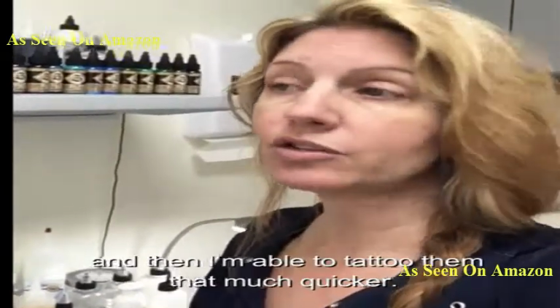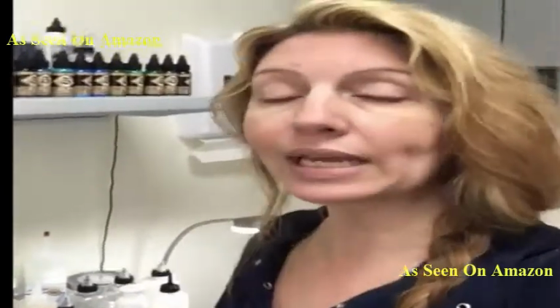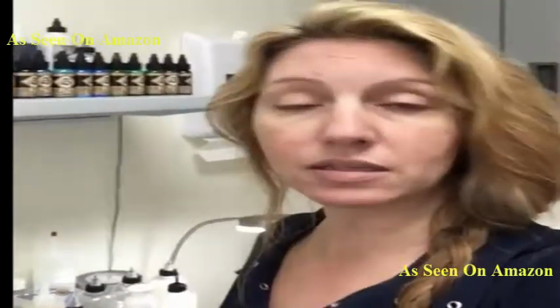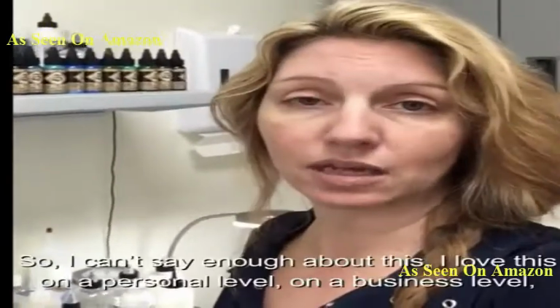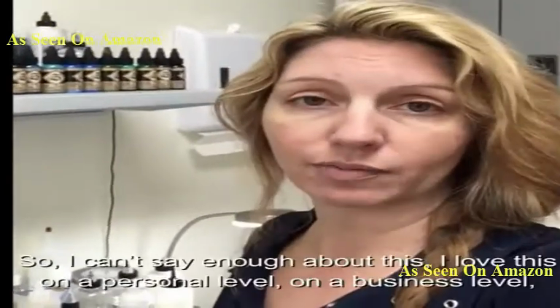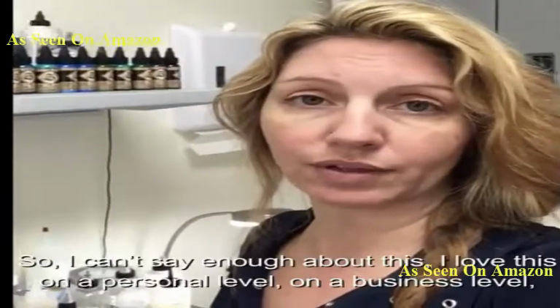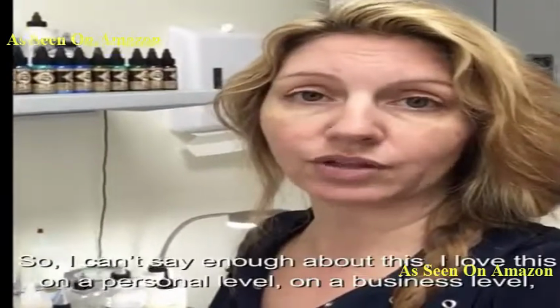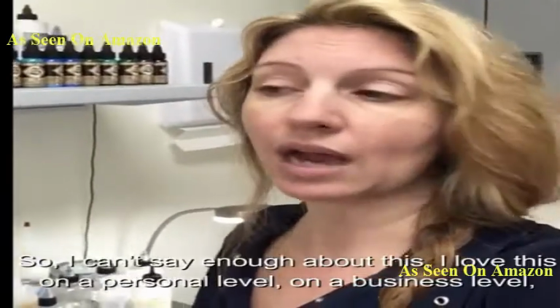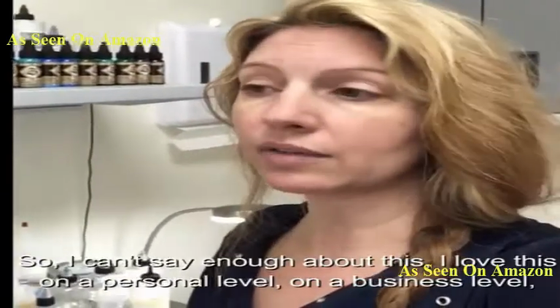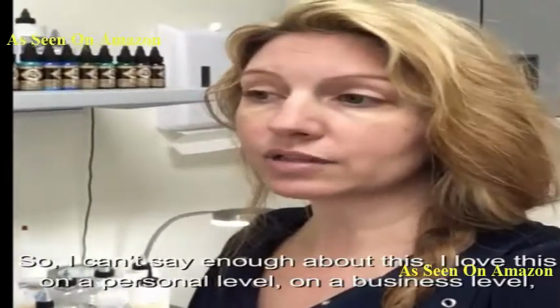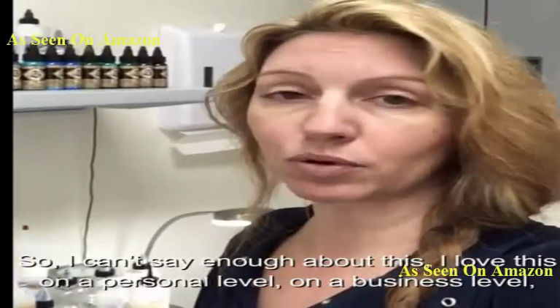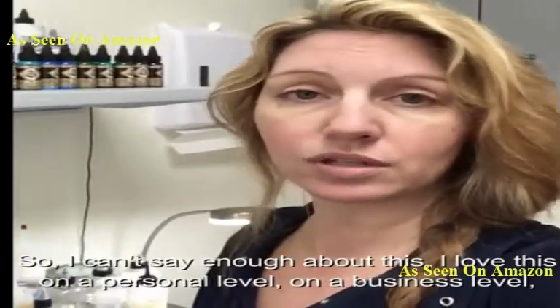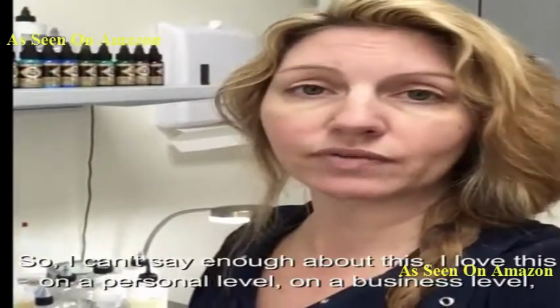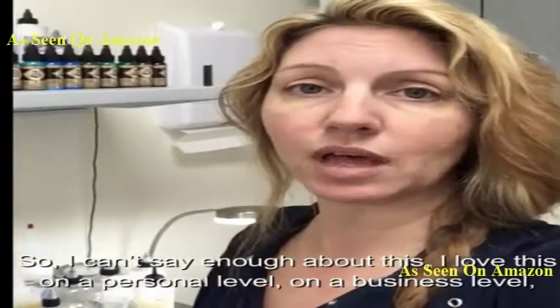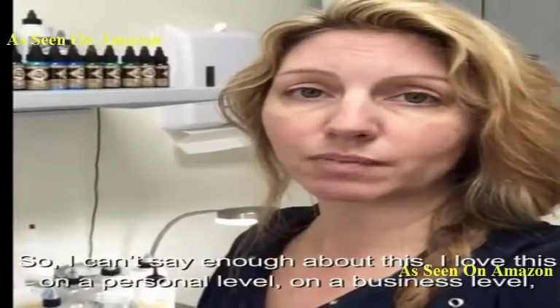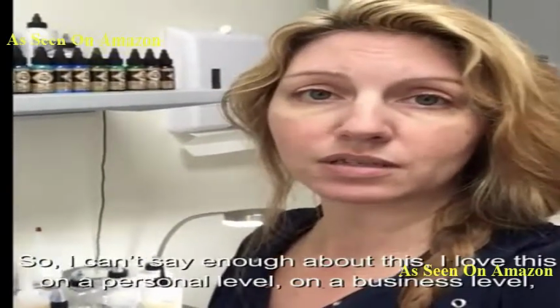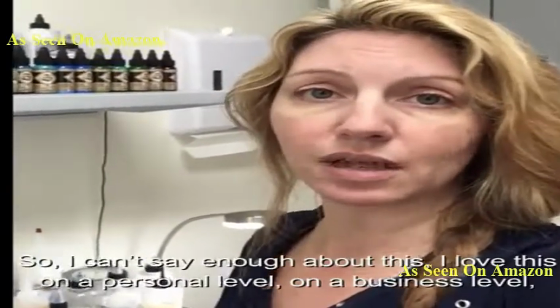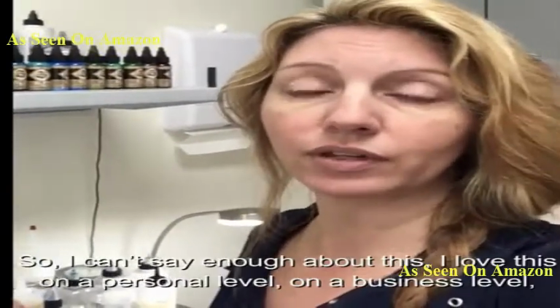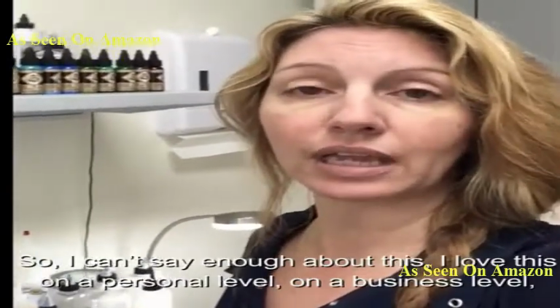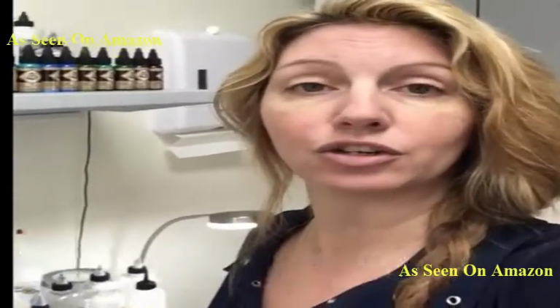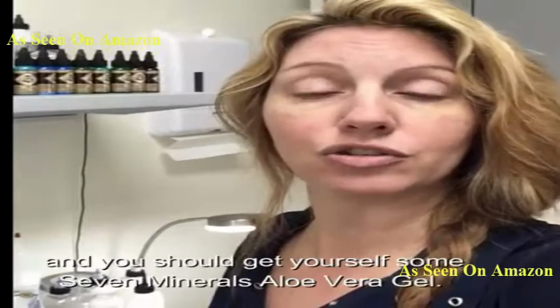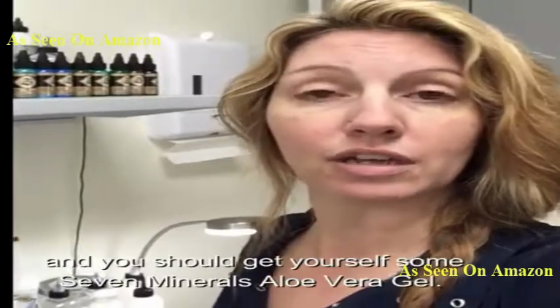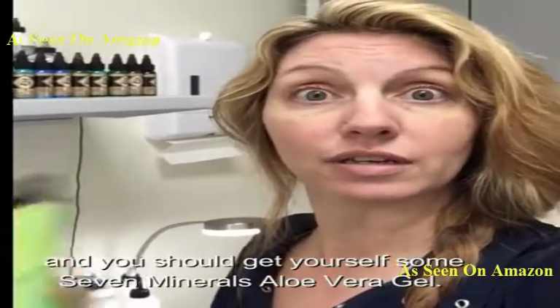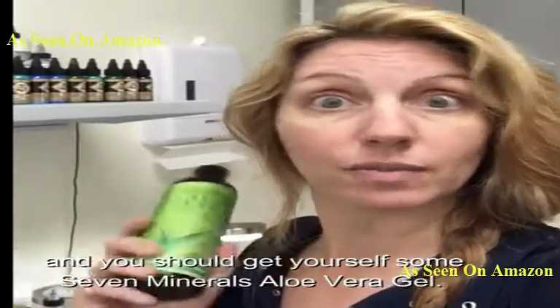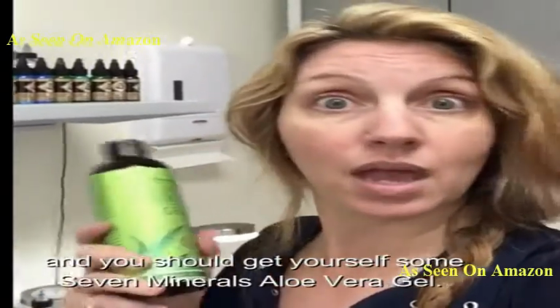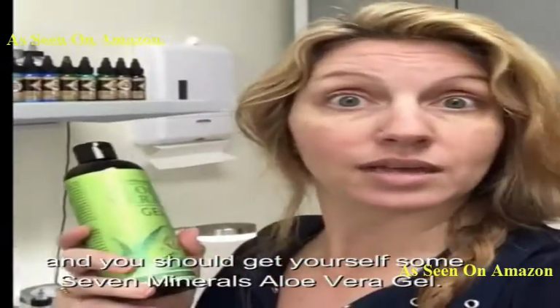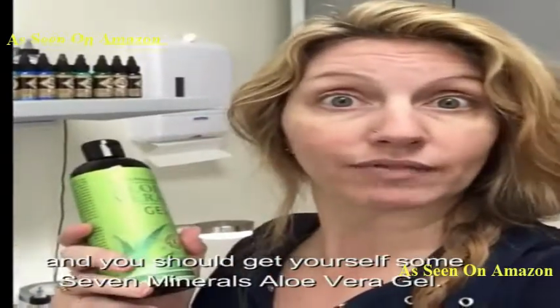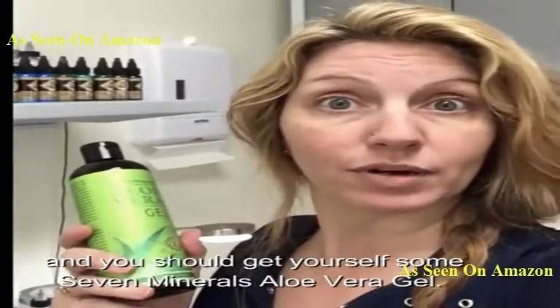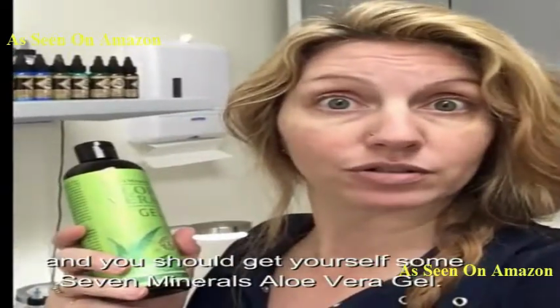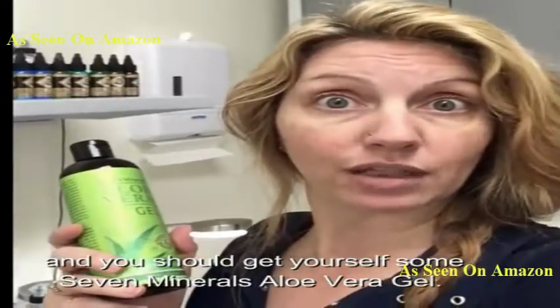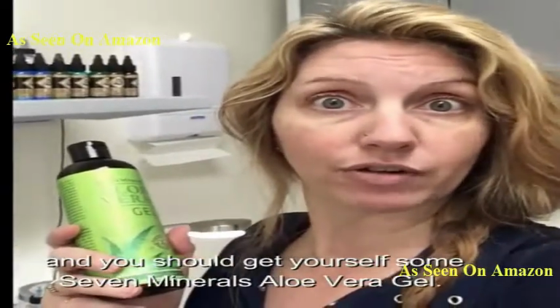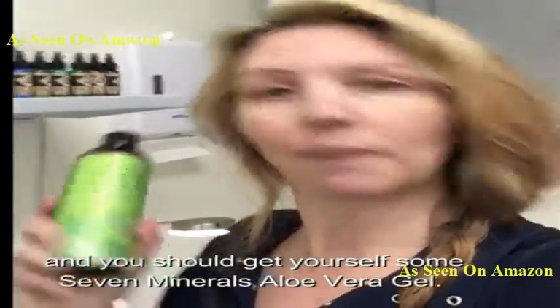So I can't say enough about this. I love this on a personal level, on a business level, and you should get yourself some Seven Minerals Aloe Vera Gel.